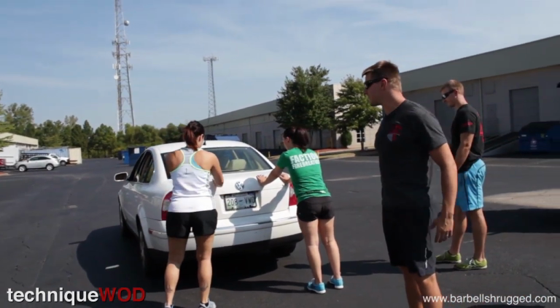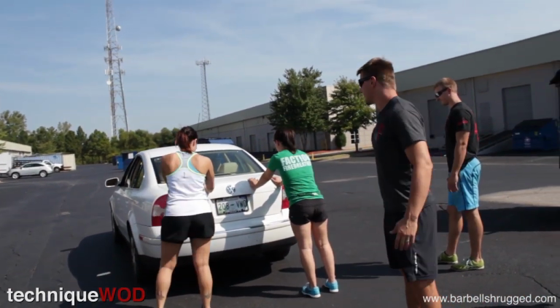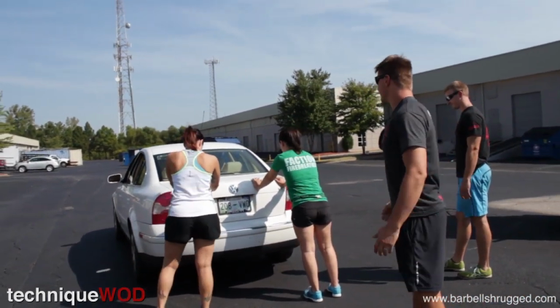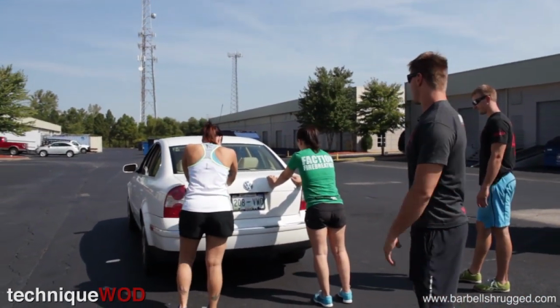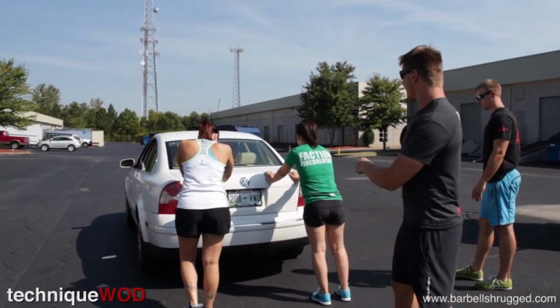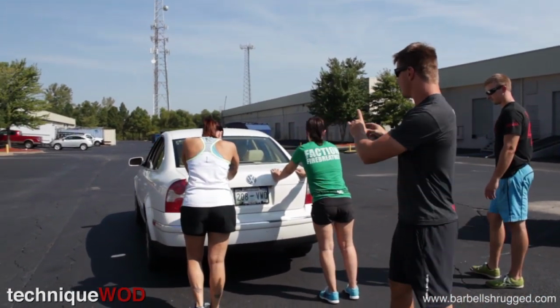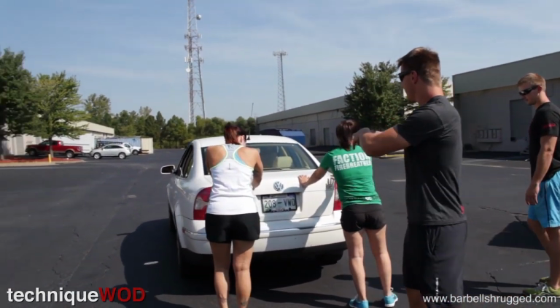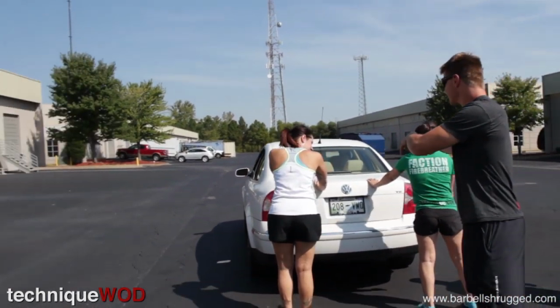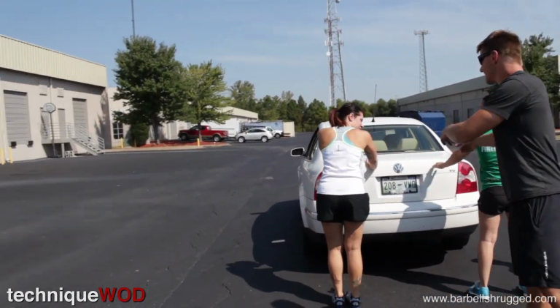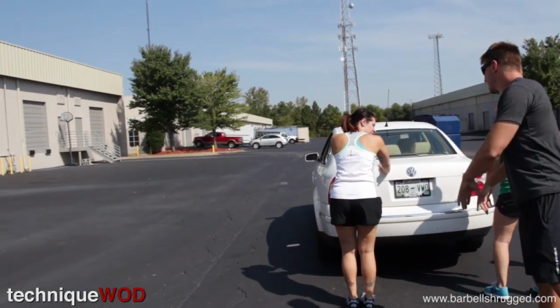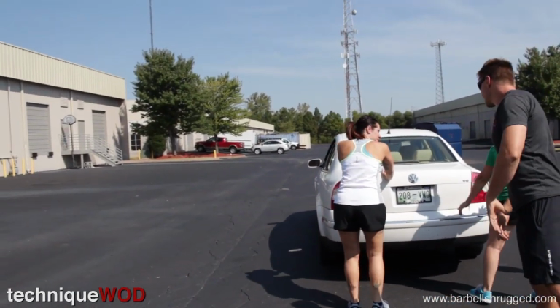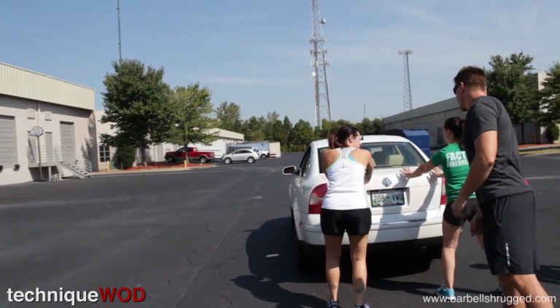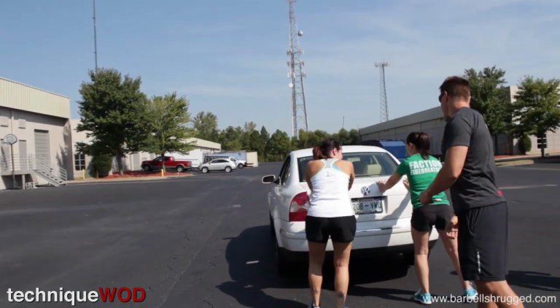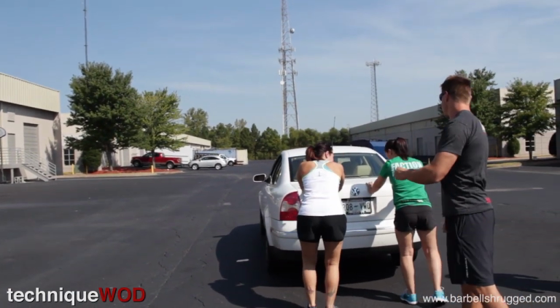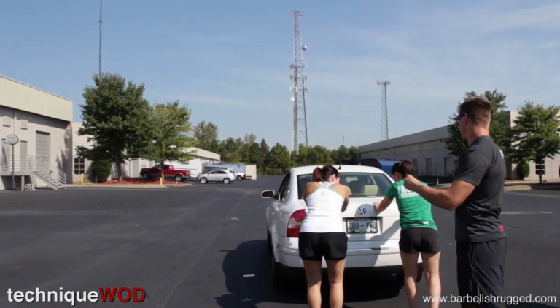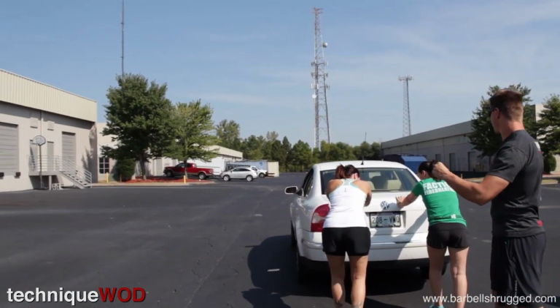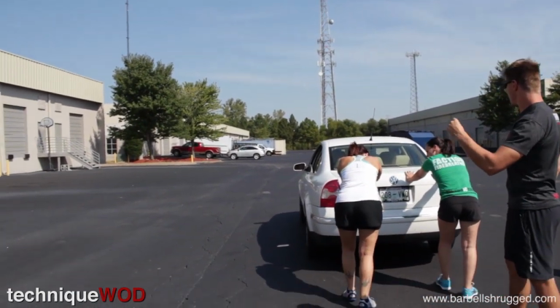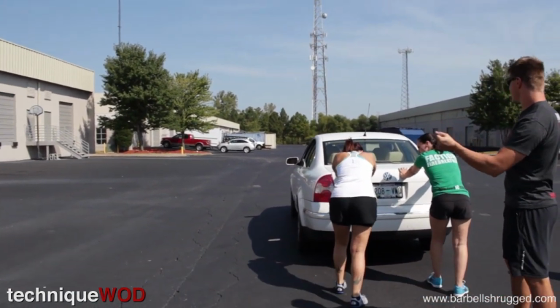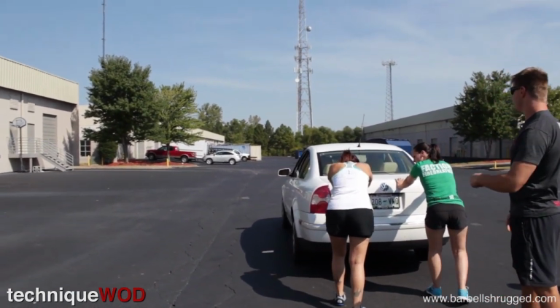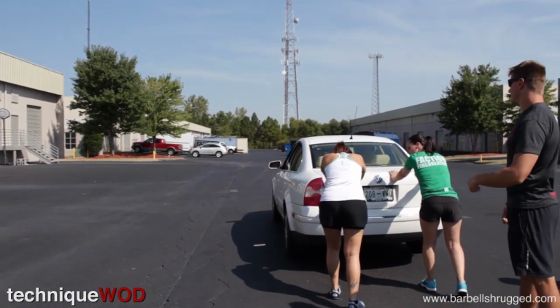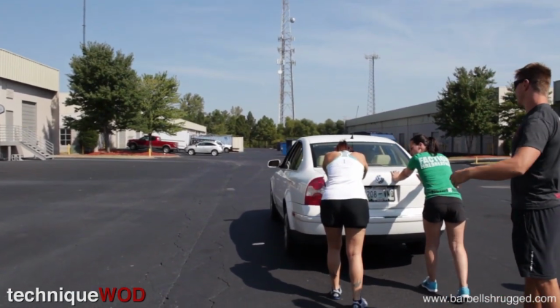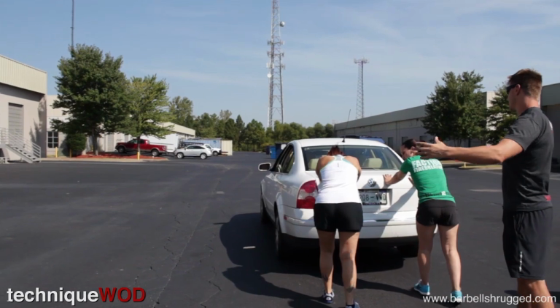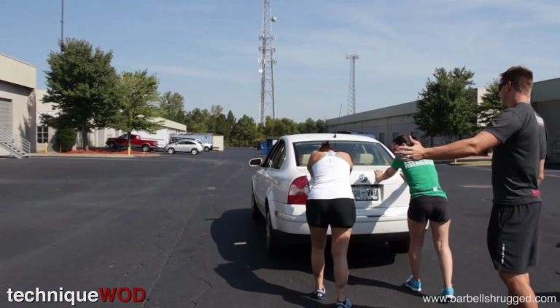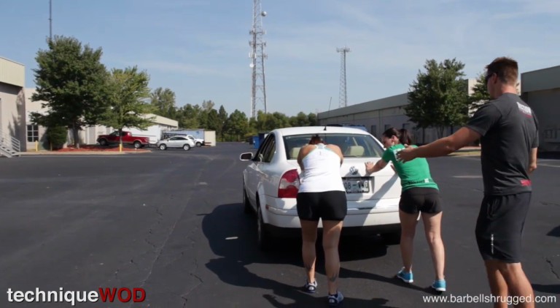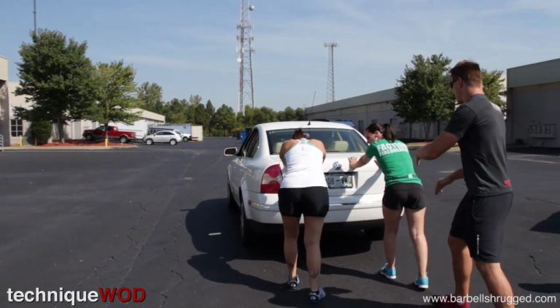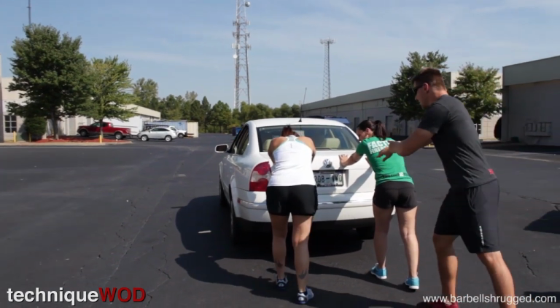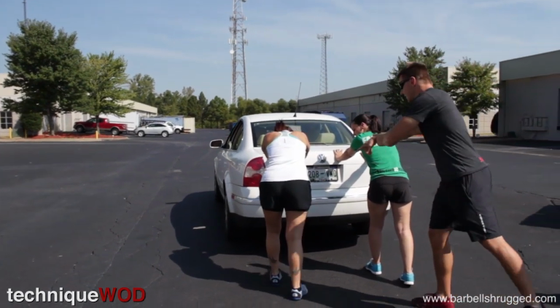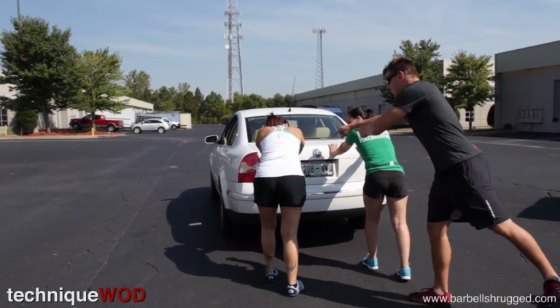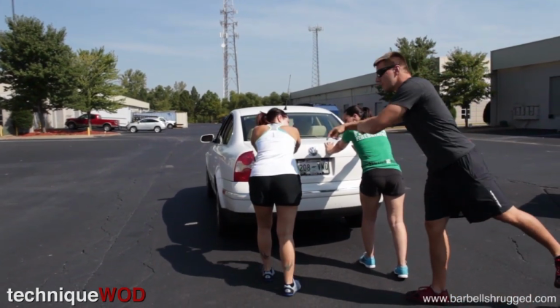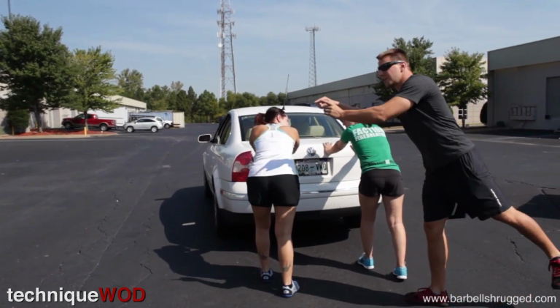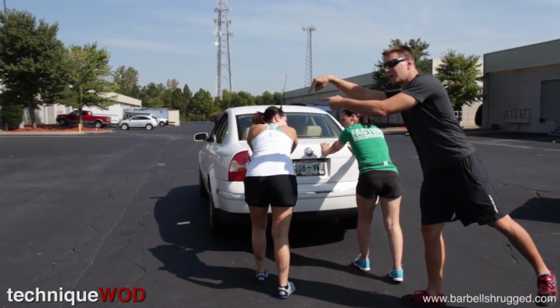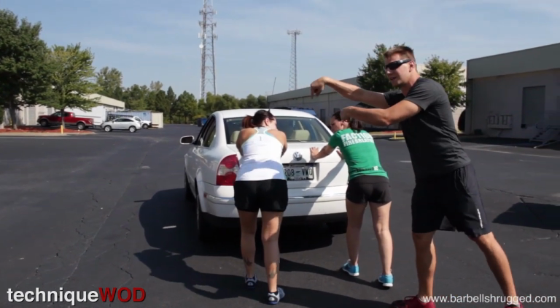So we'll start with you guys — every time I say rotate, you're going to go out, you're going to come over, and you're going to come in. Here we go — ready? Push!